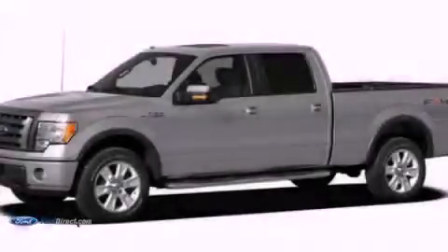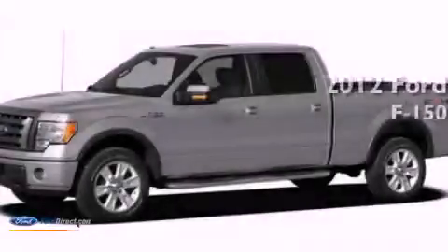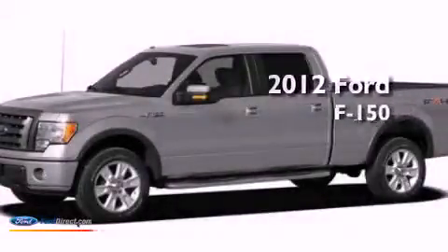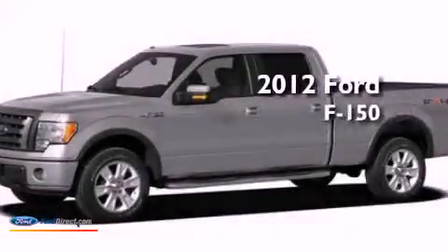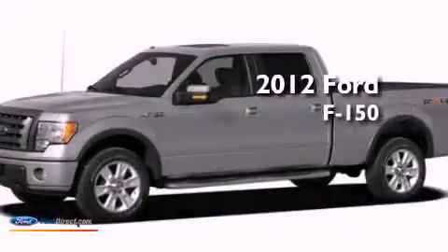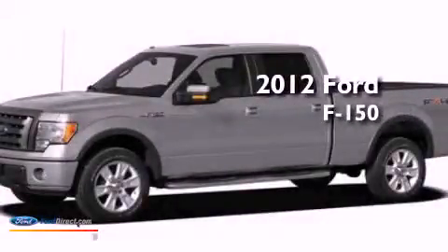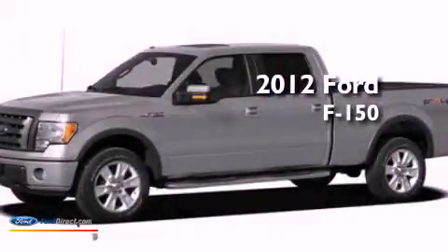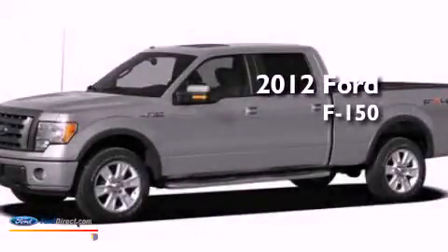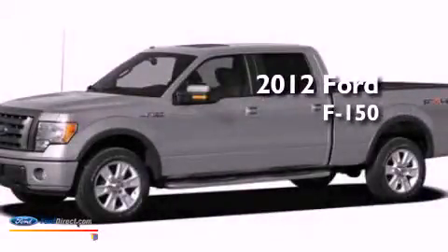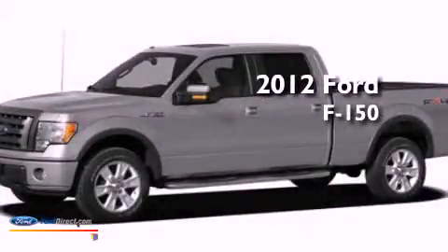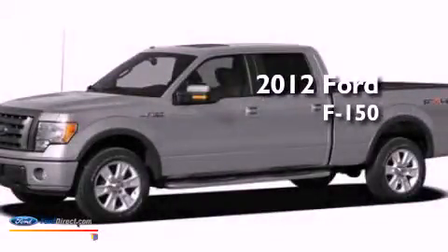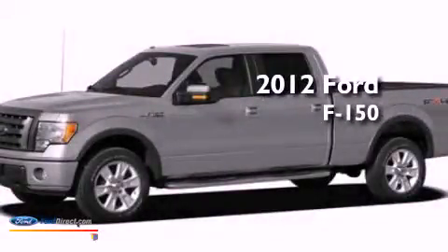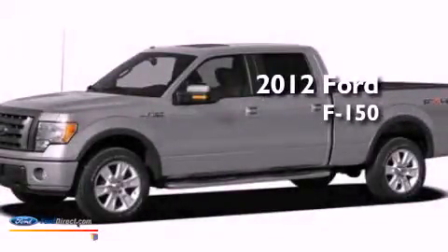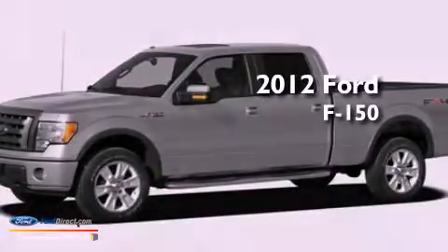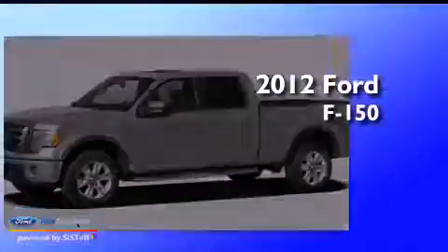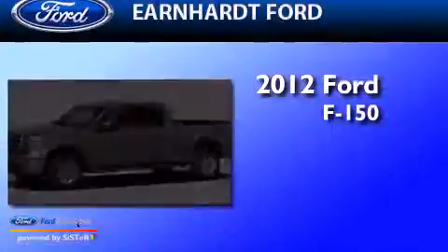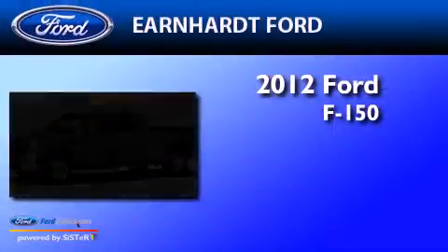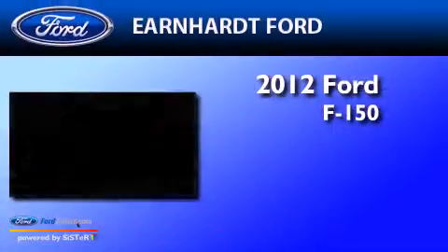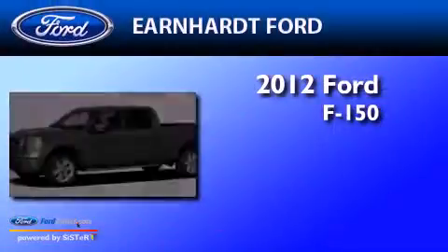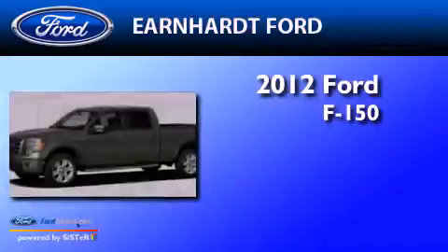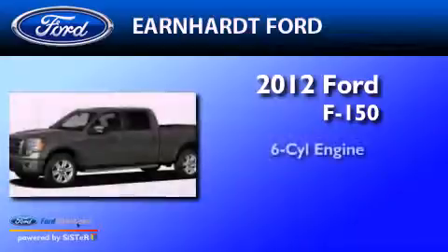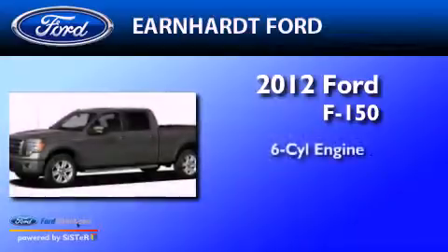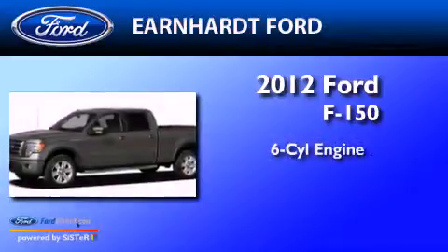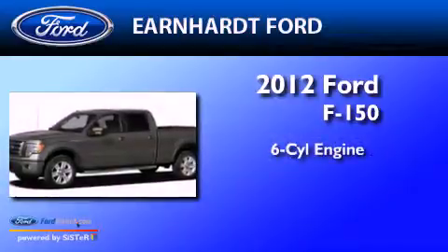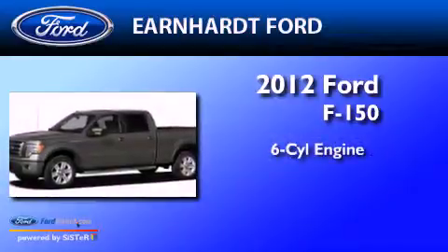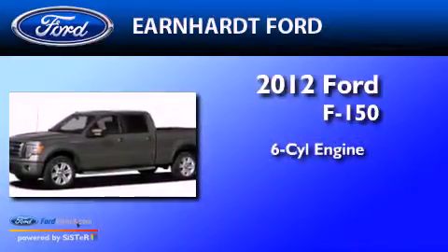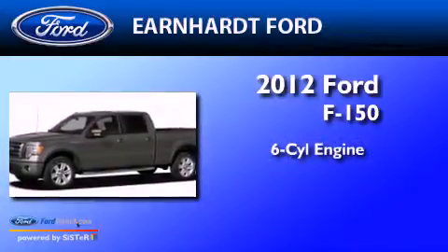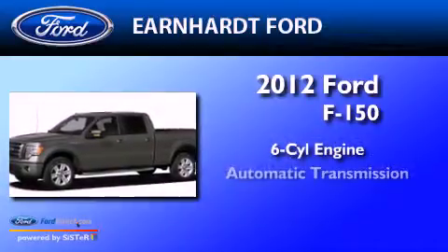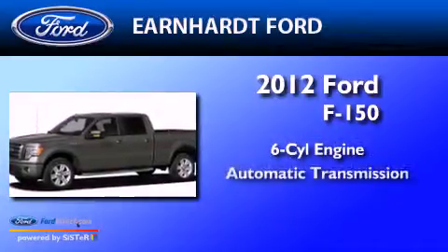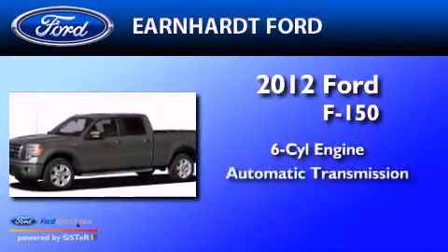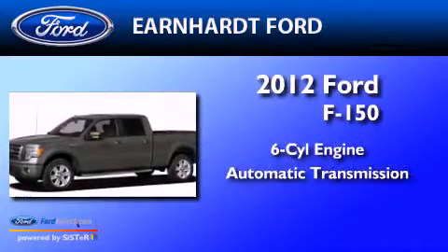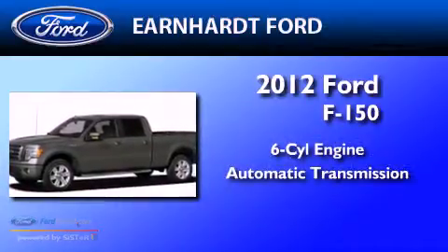This is a brand new 2012 Ford F-150. It has a six-cylinder engine and an automatic transmission.